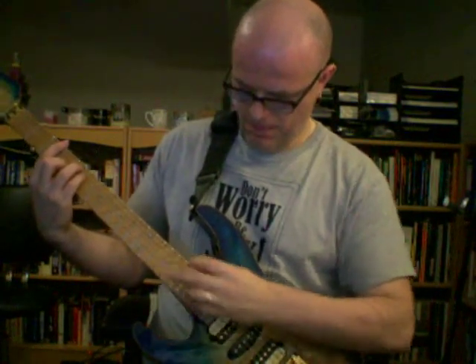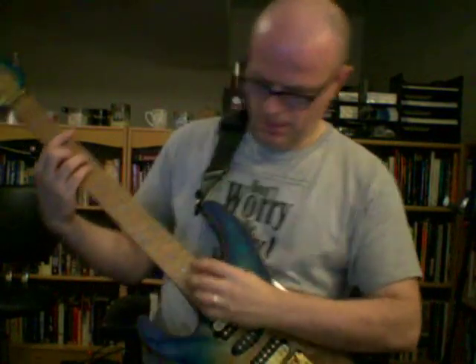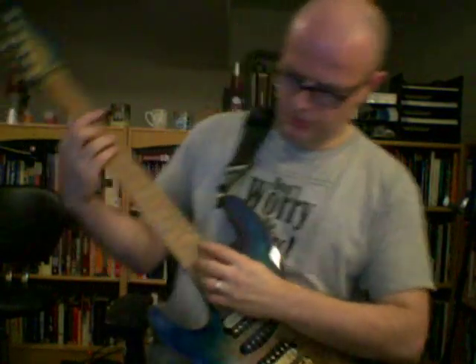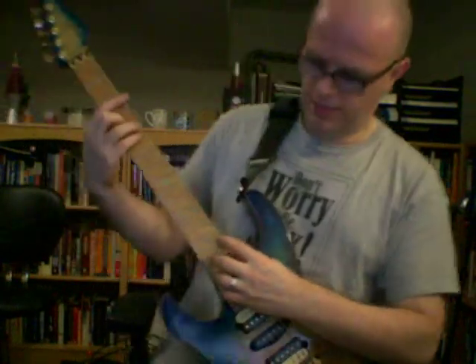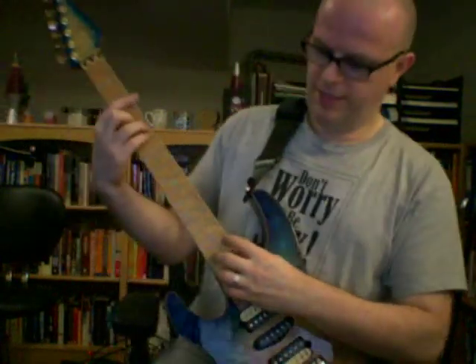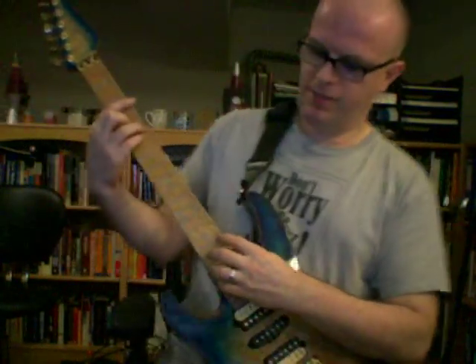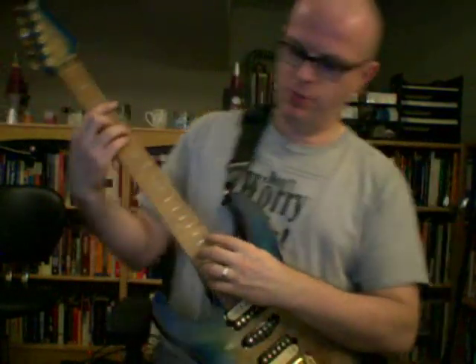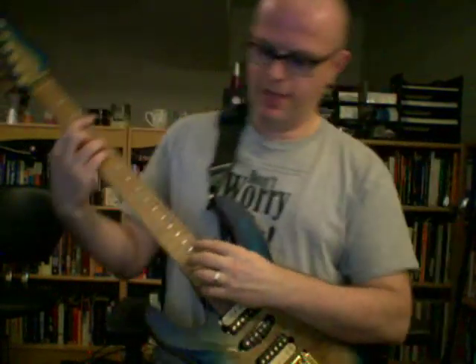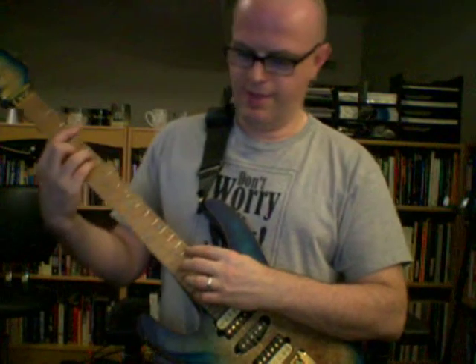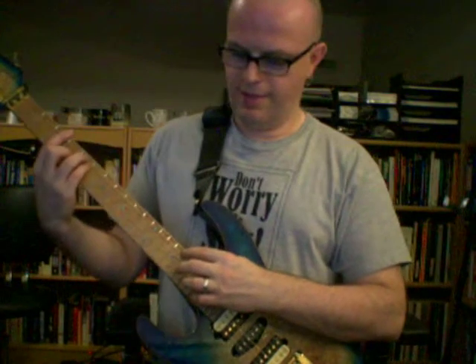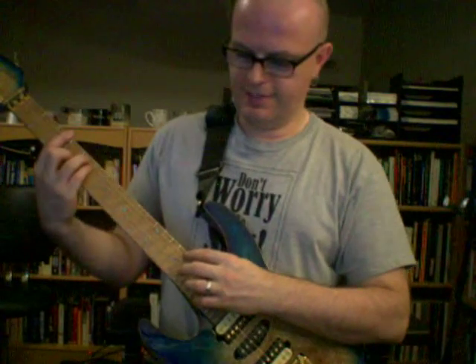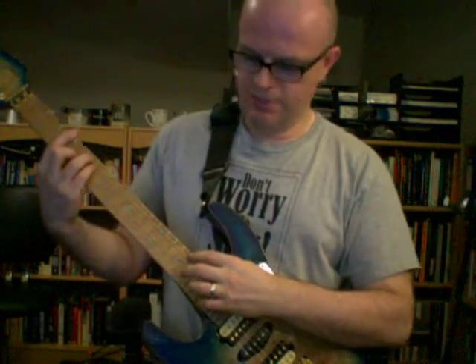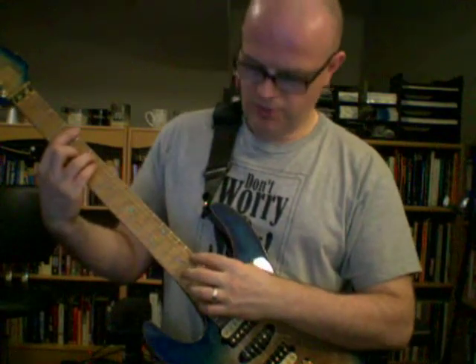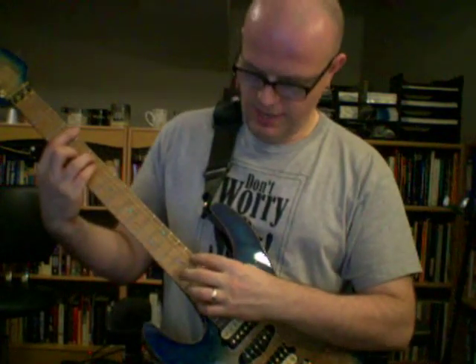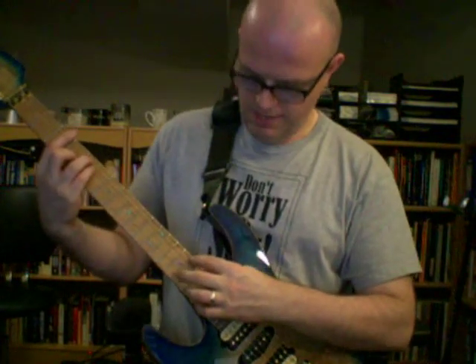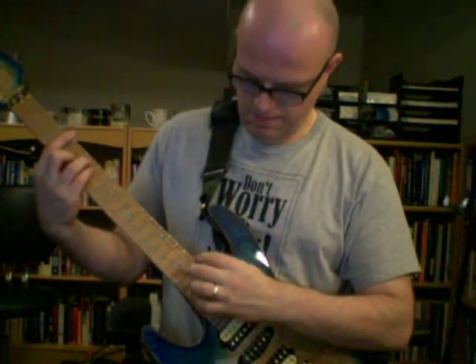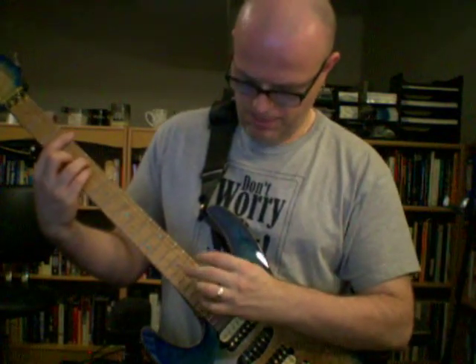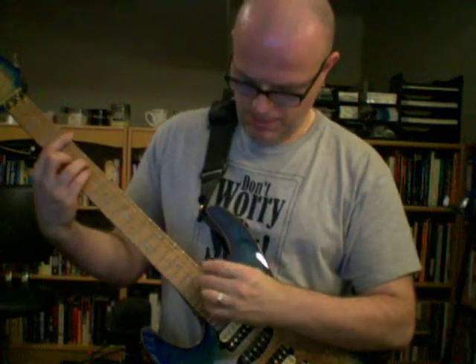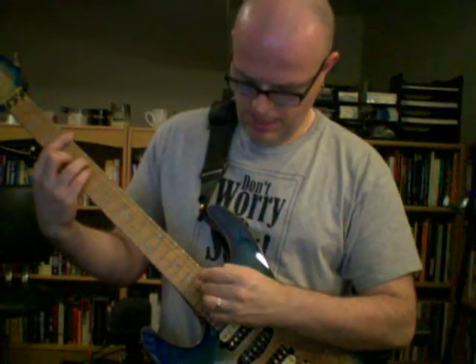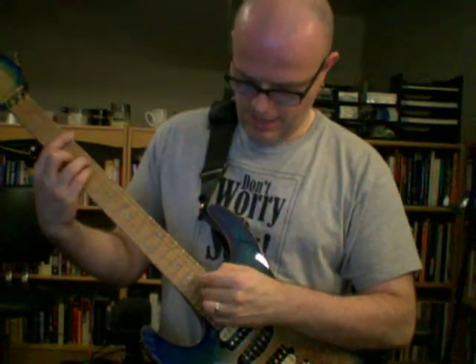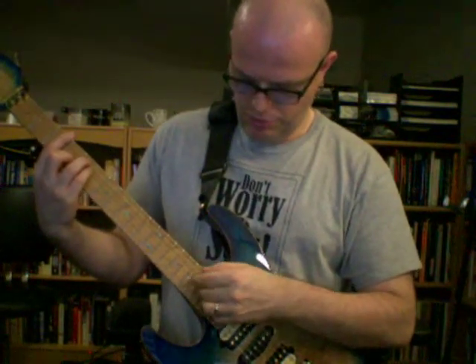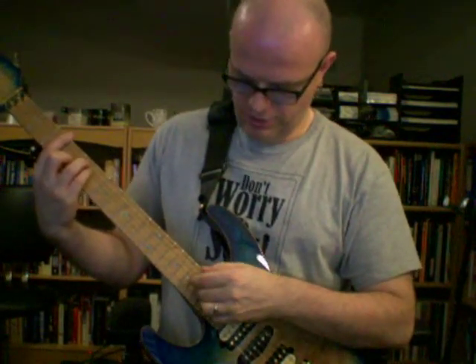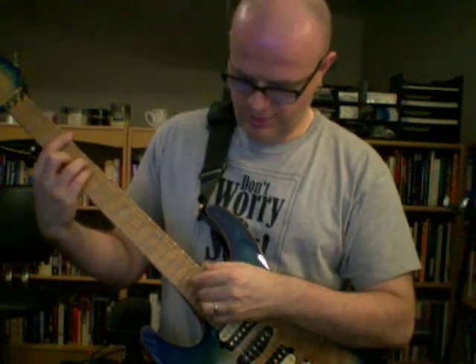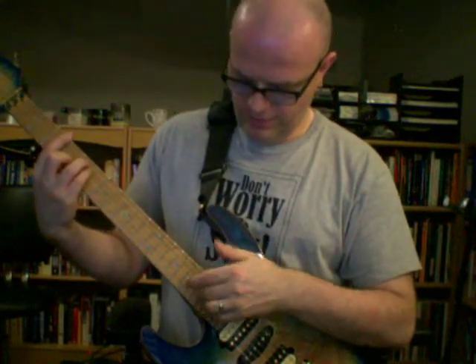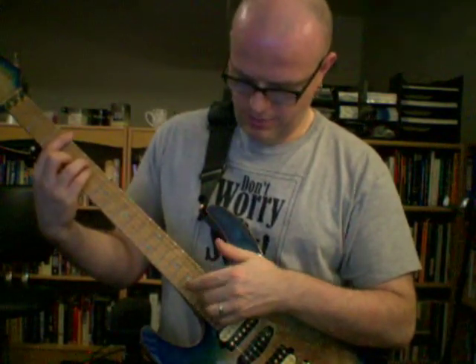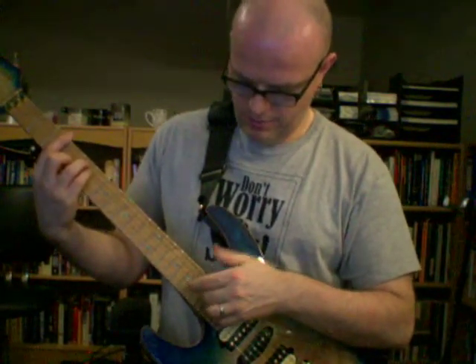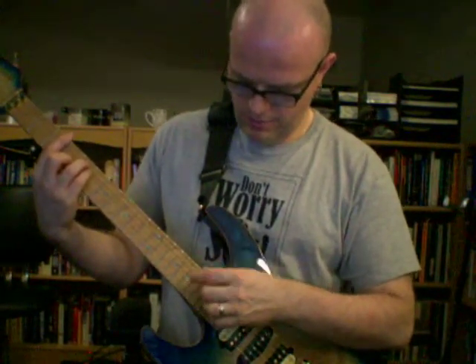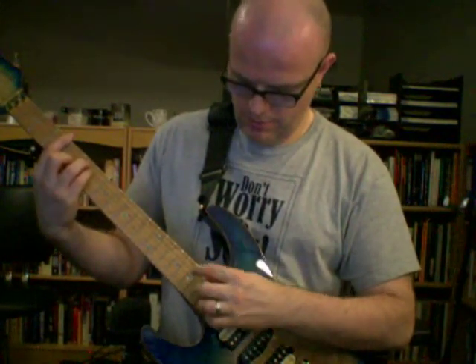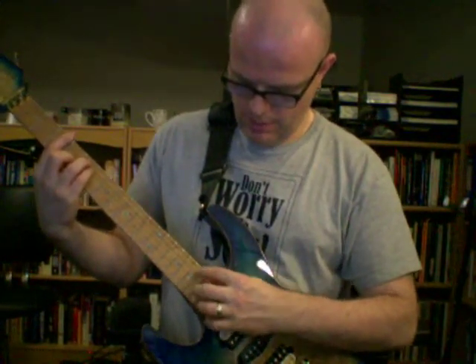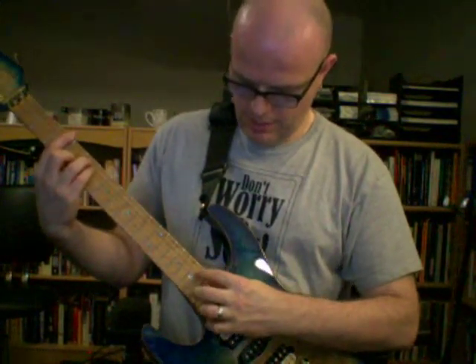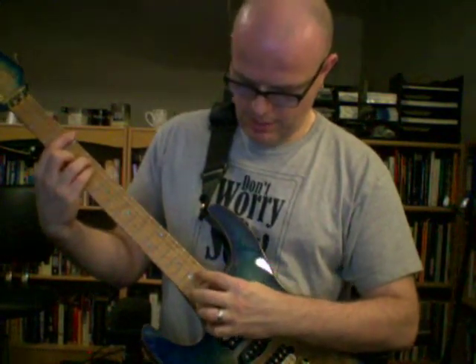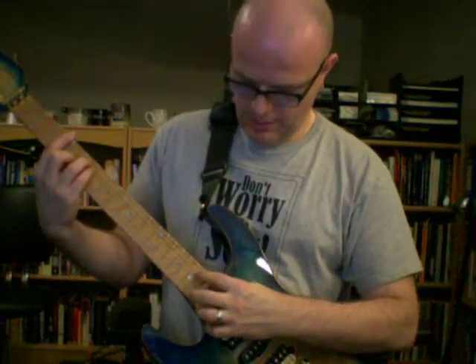I hit that note, then I skip a string and pluck the D string.